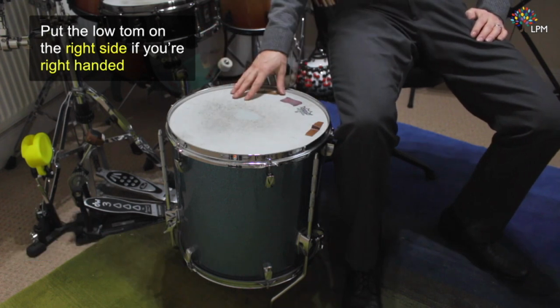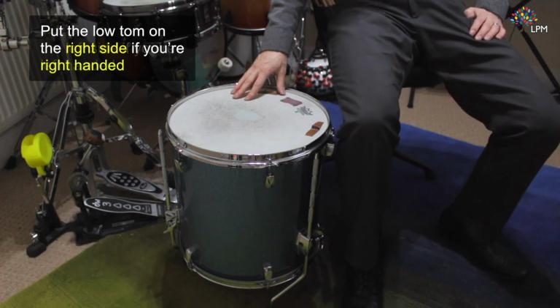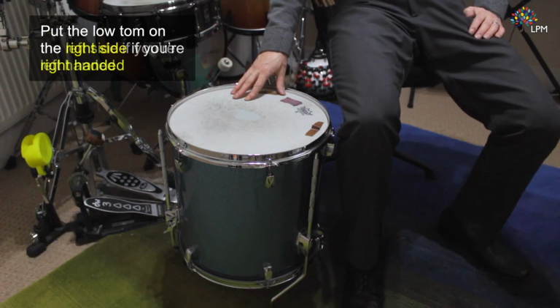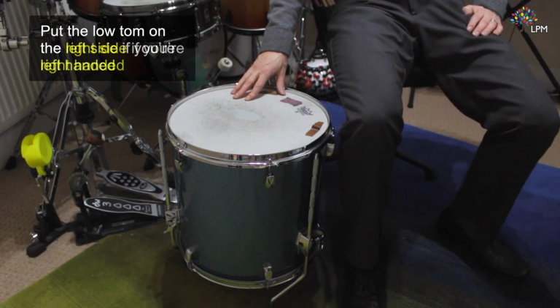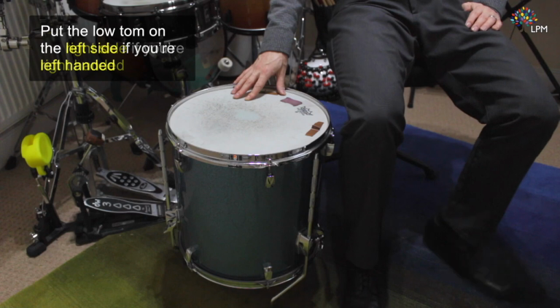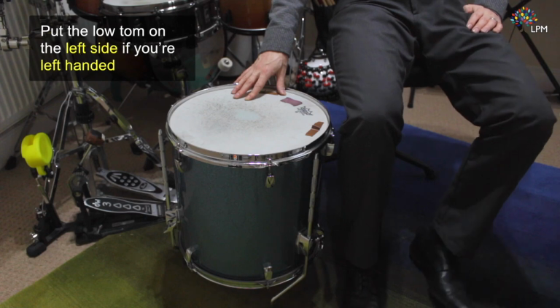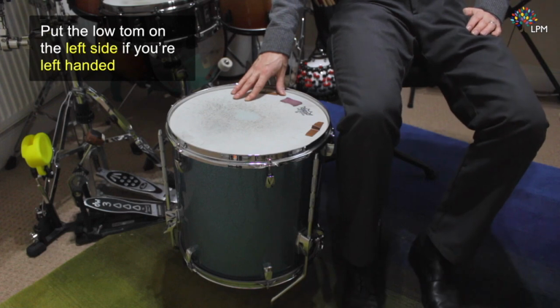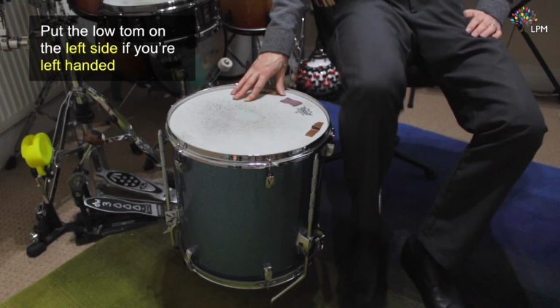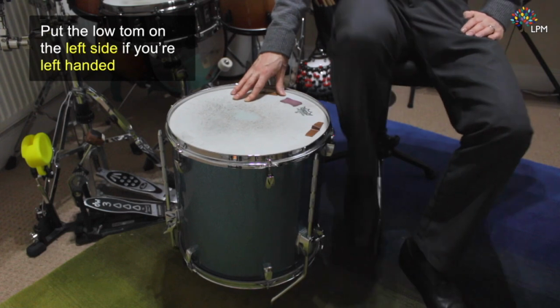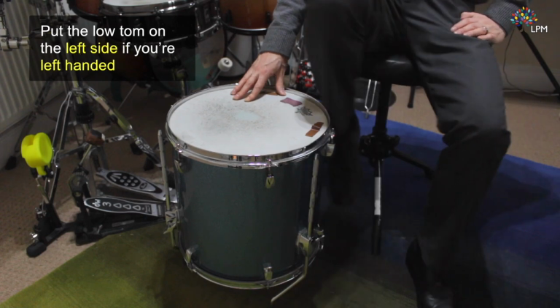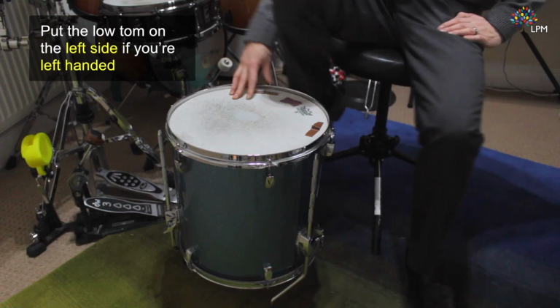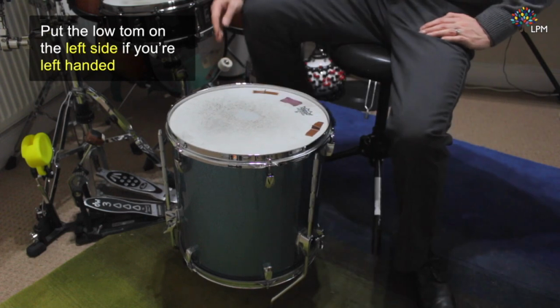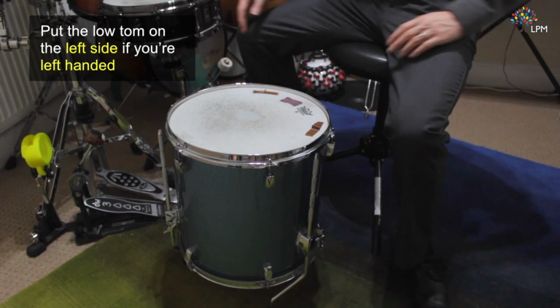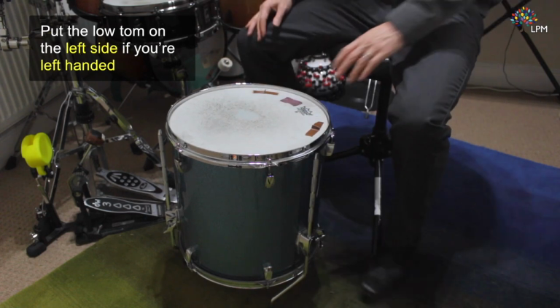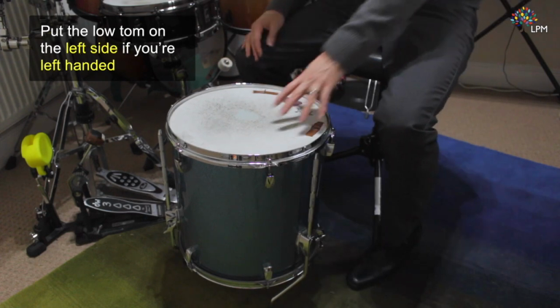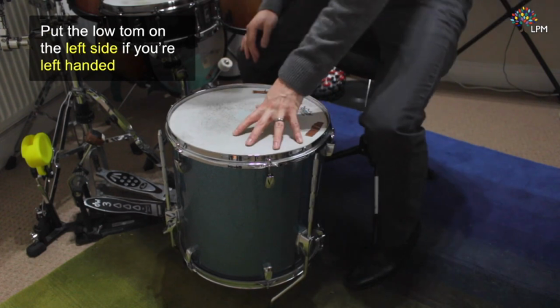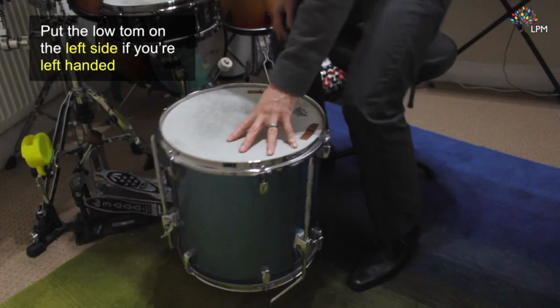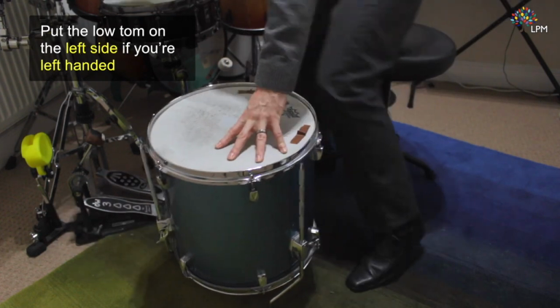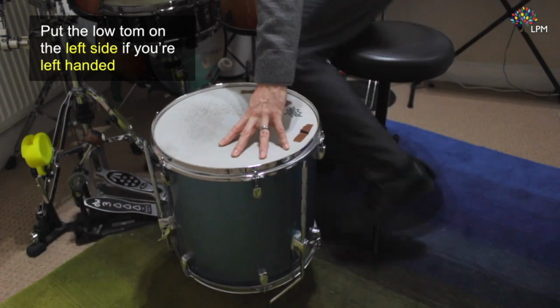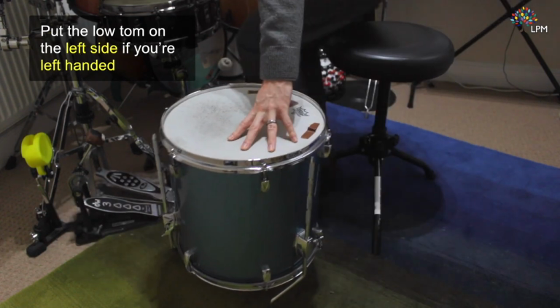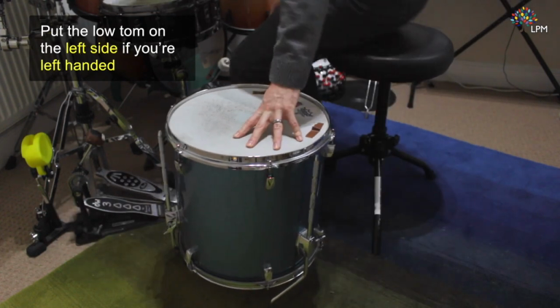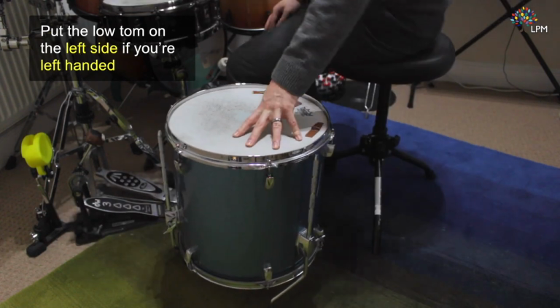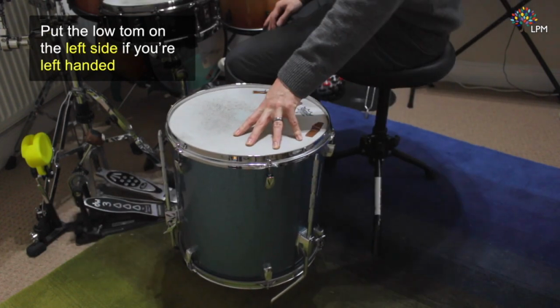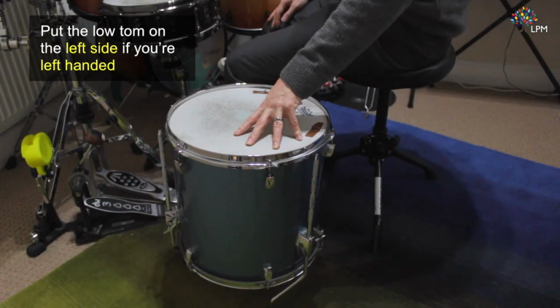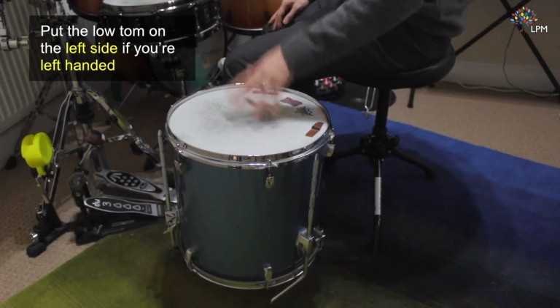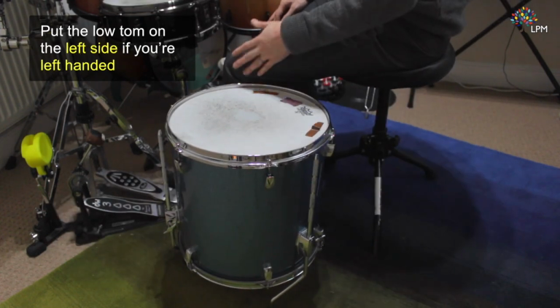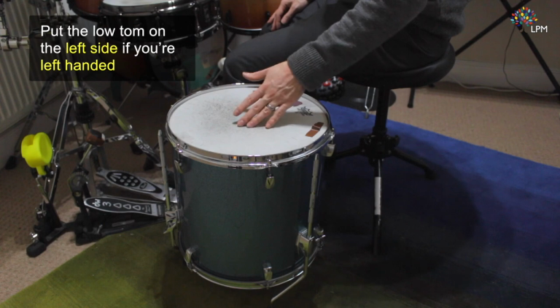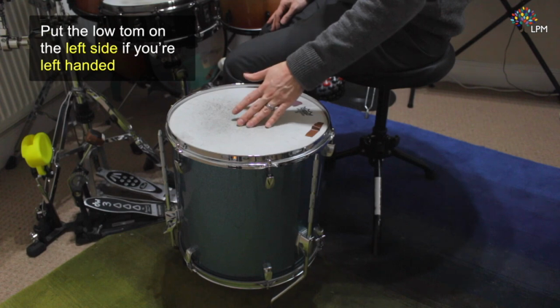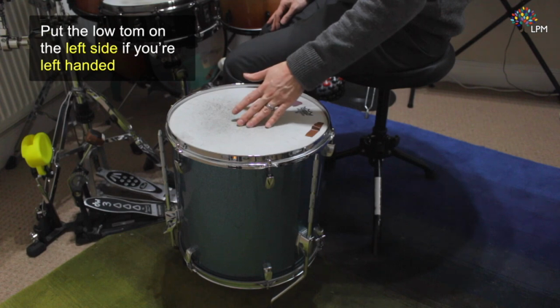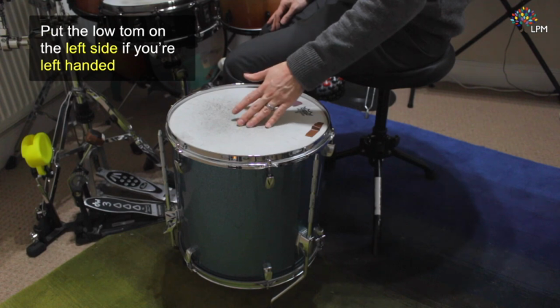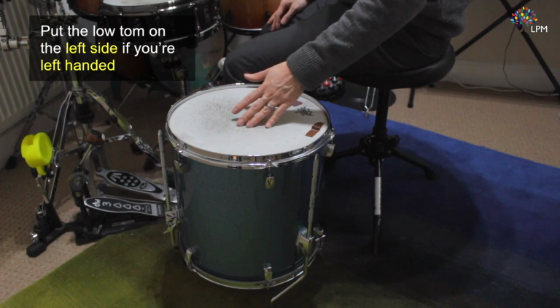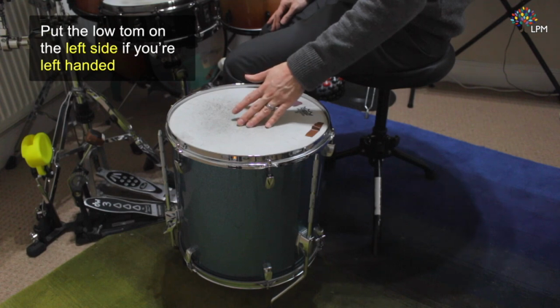If you are left-handed you're going to want to put it to the left of your left leg, like so.